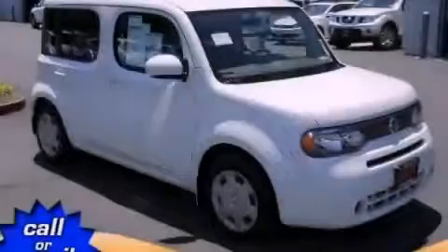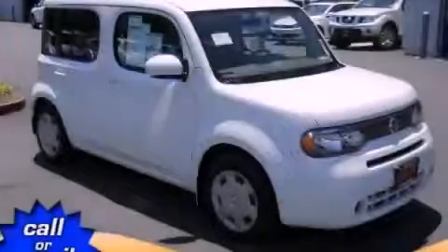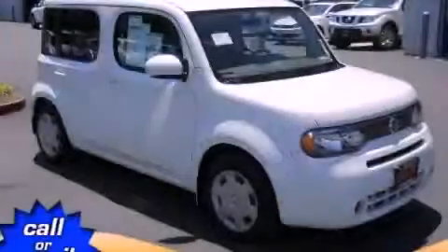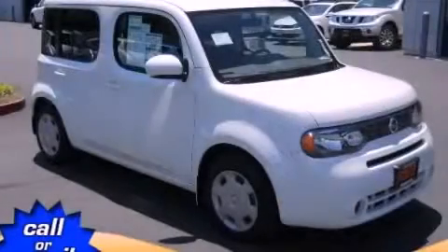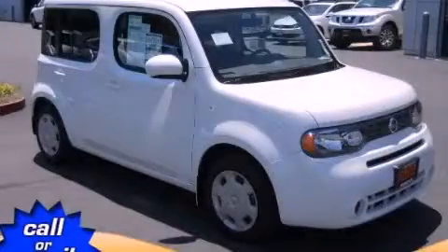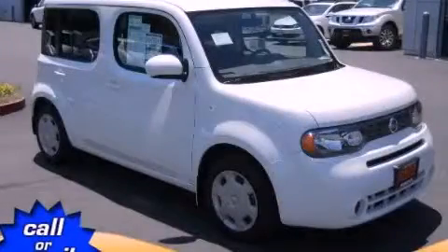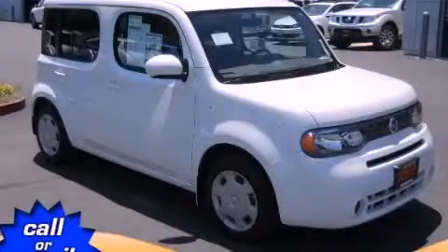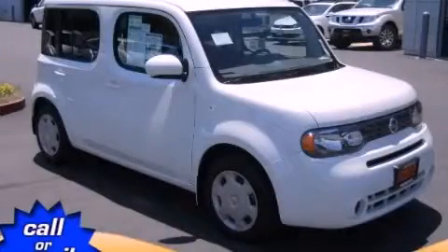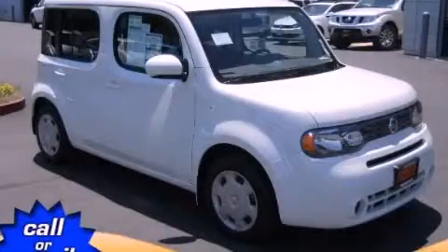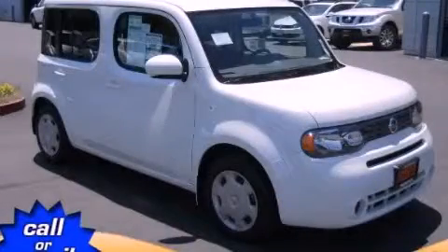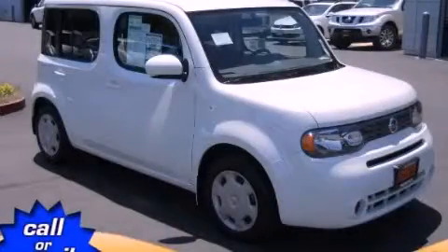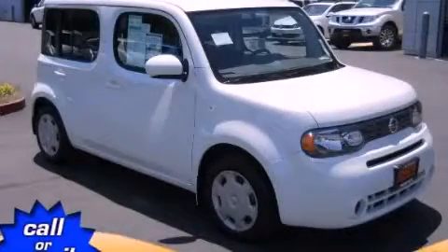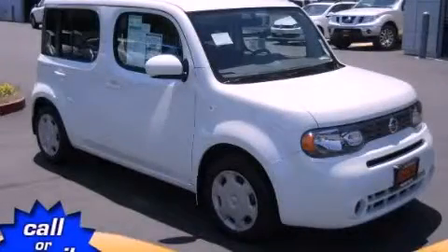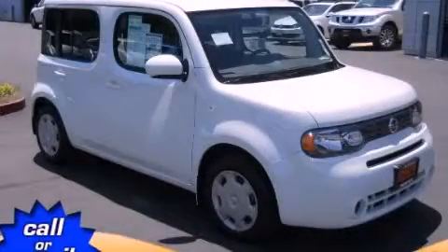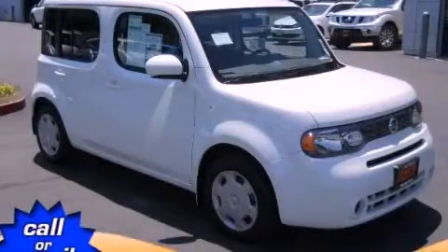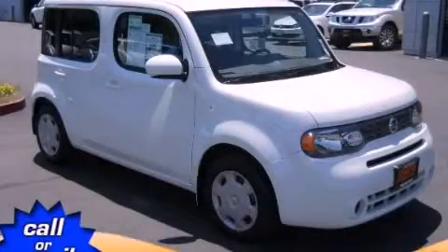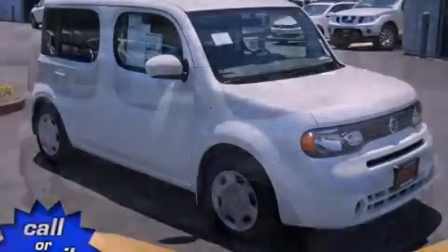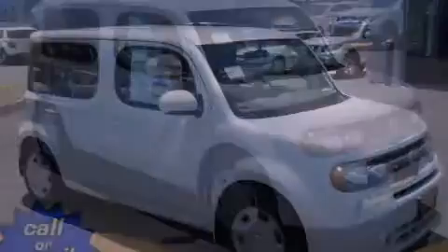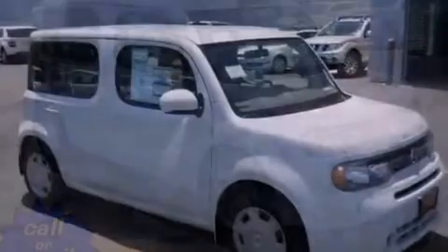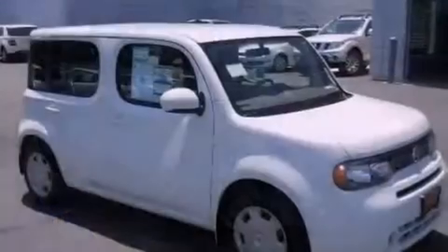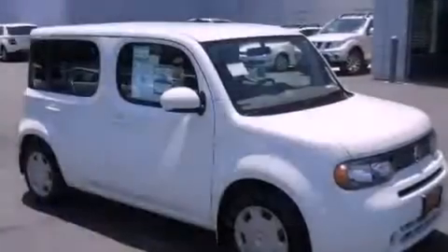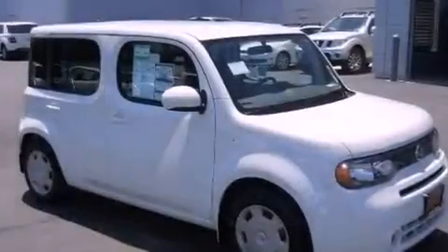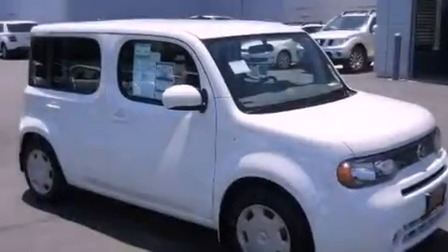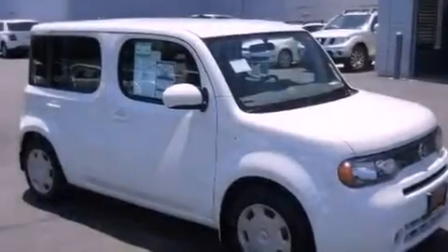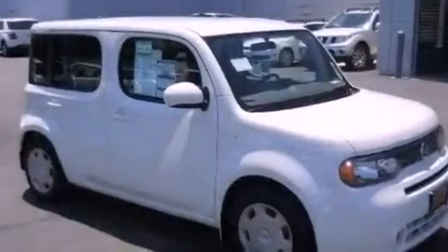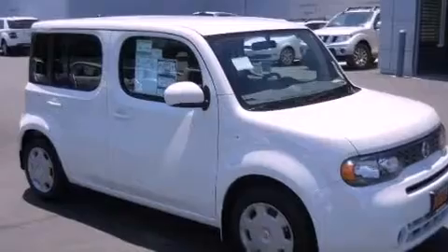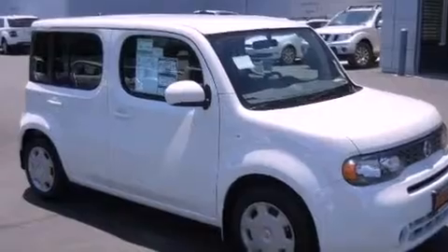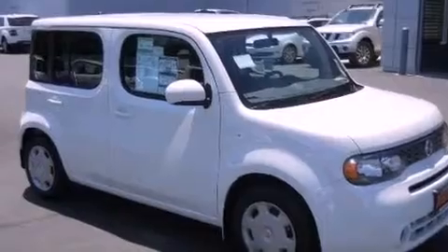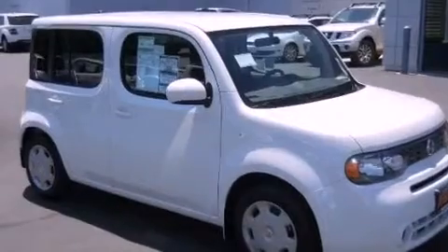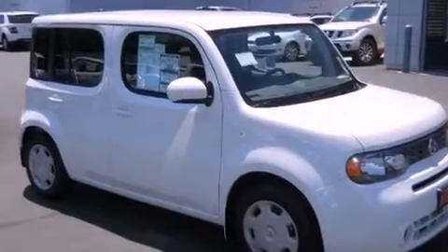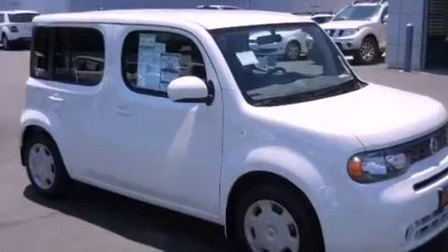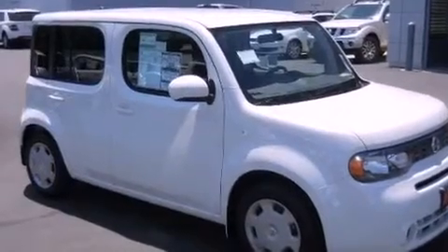This is a brand new 2012 Nissan Cube. Unconventional shape for unconventional style.